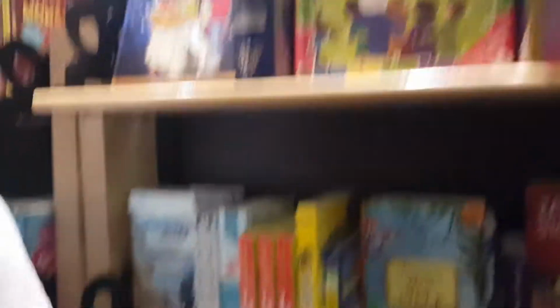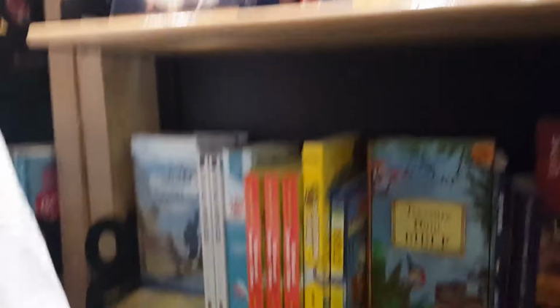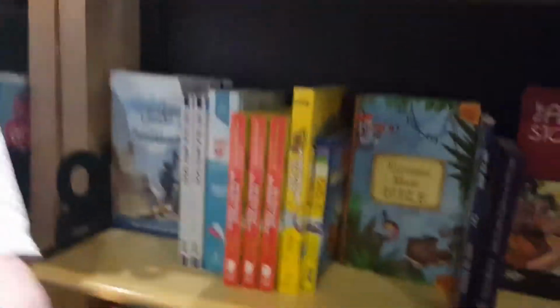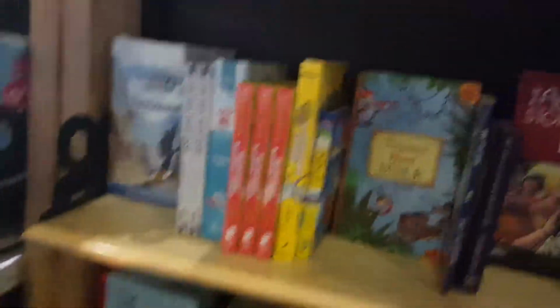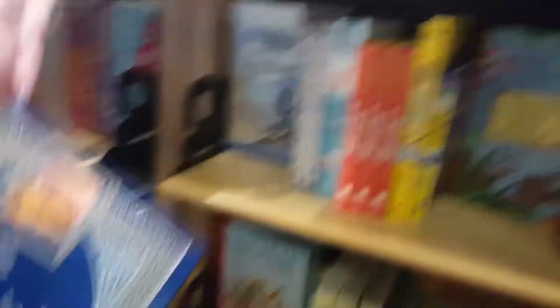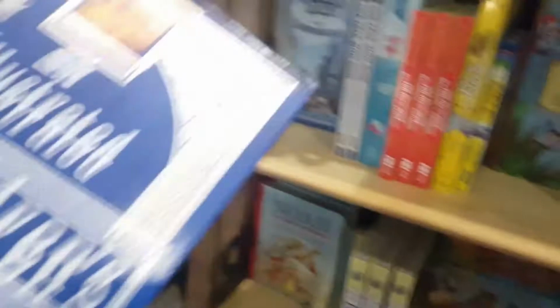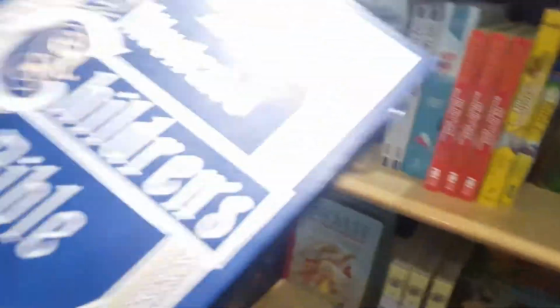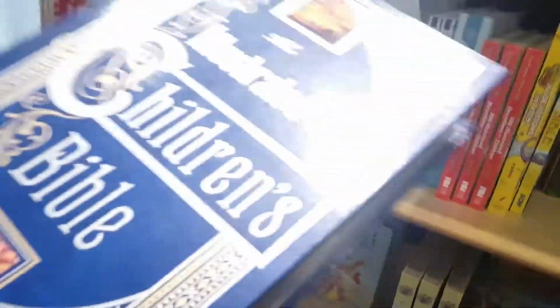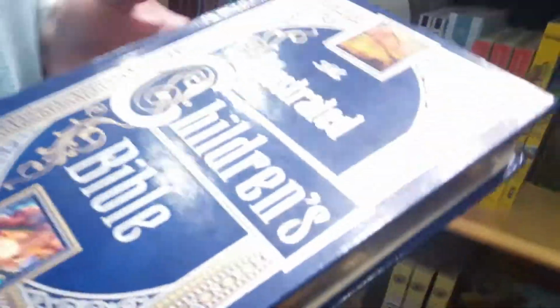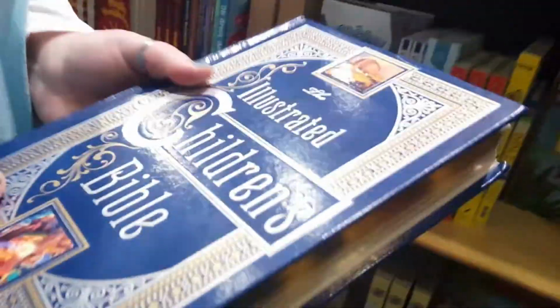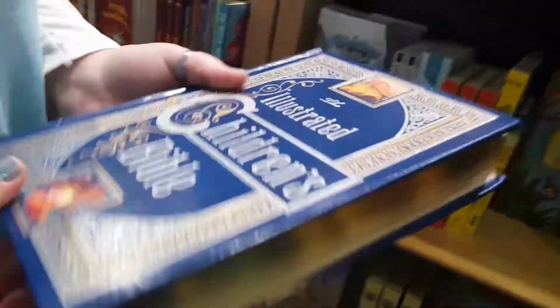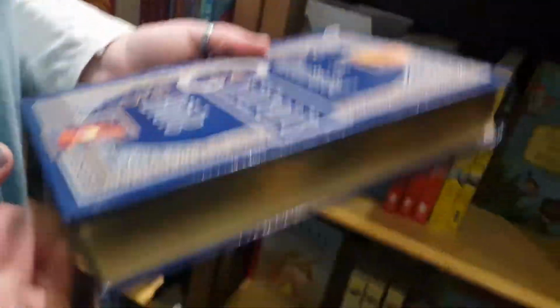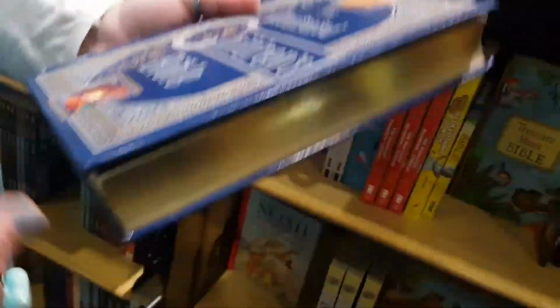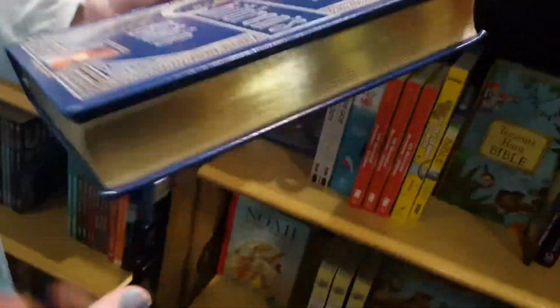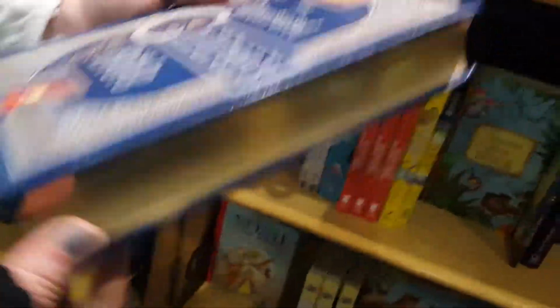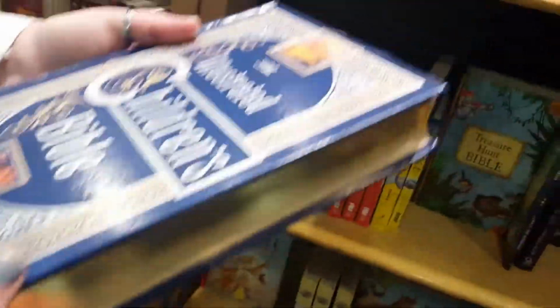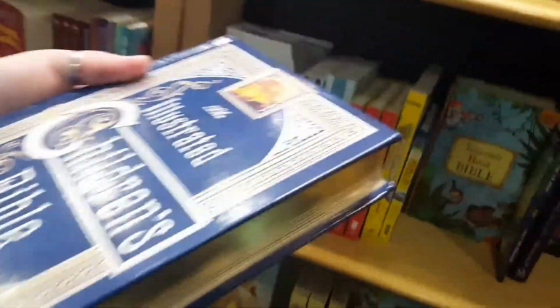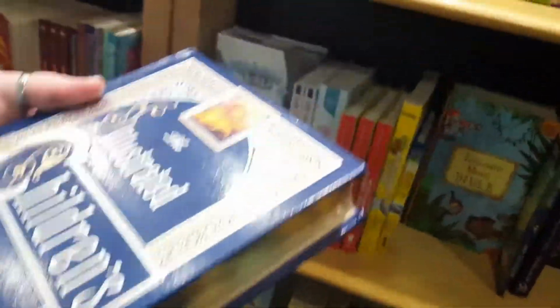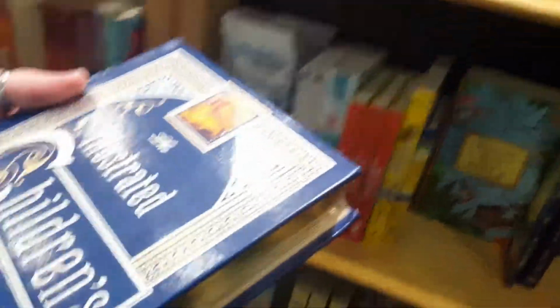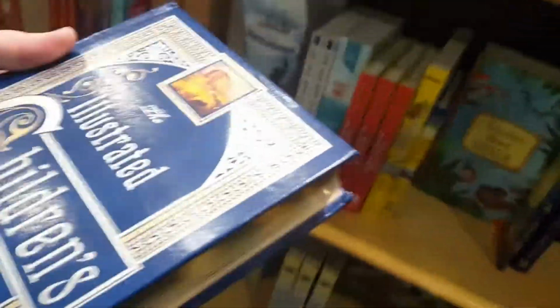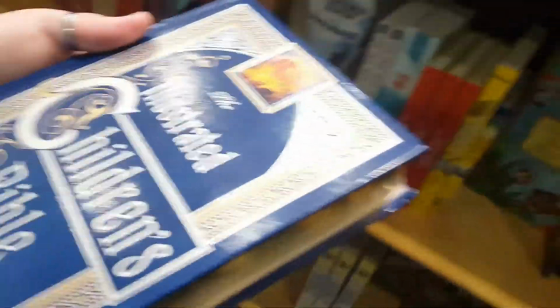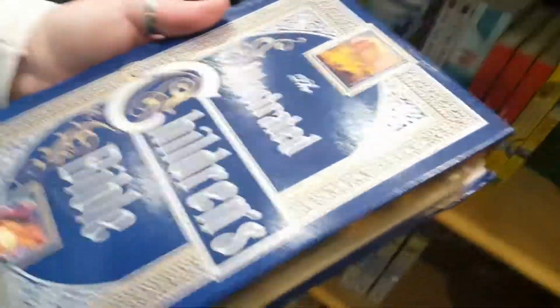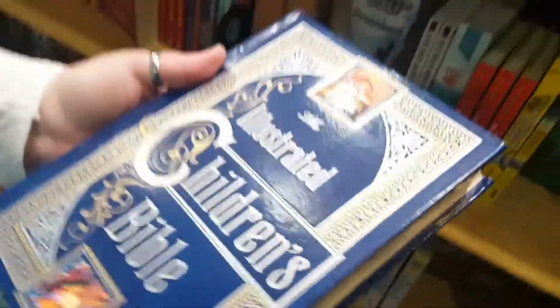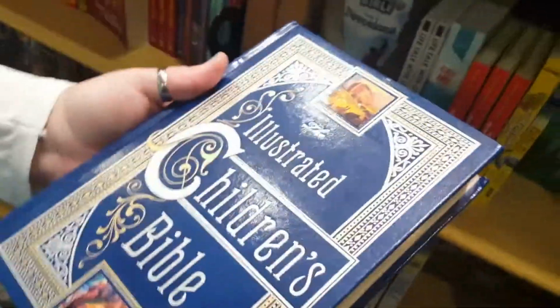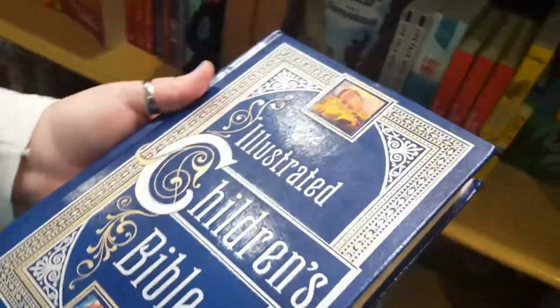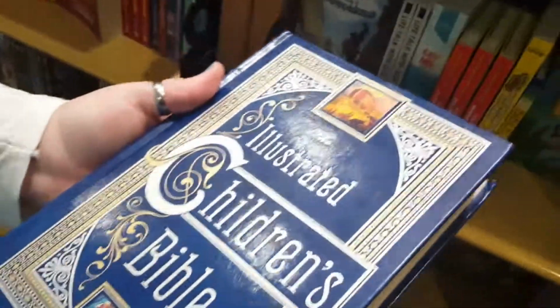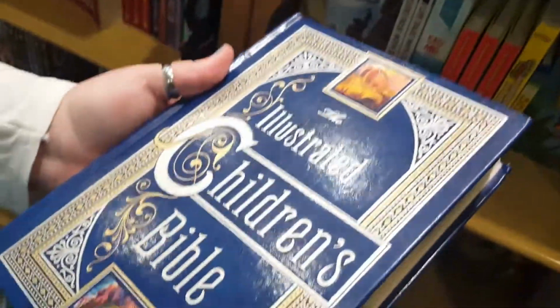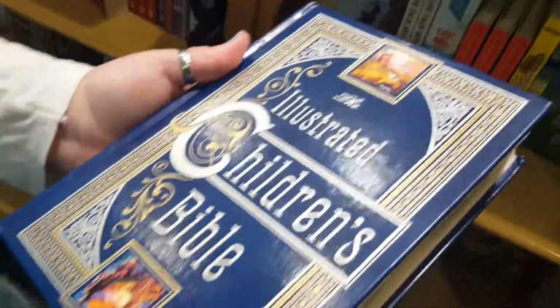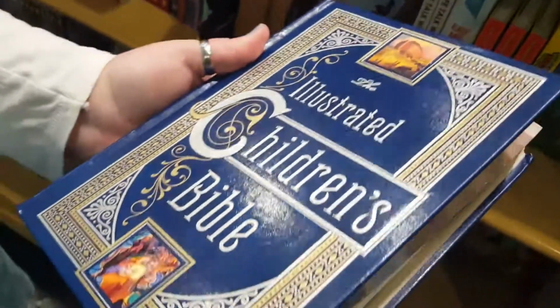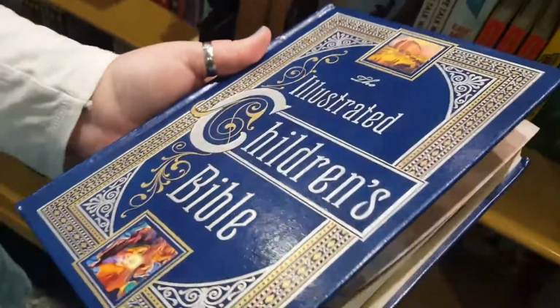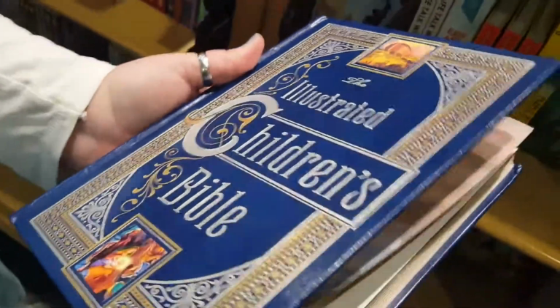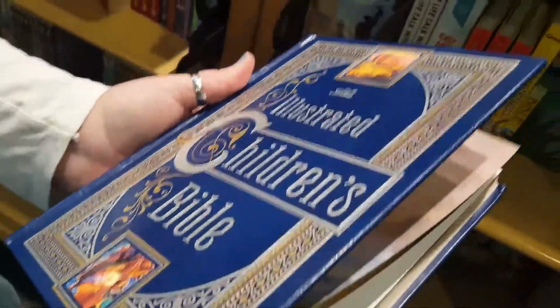This is pretty. What is it? Children's Illustrated Bible.